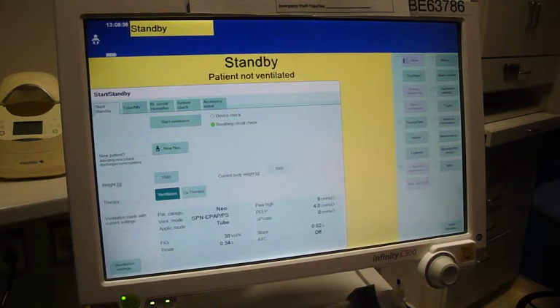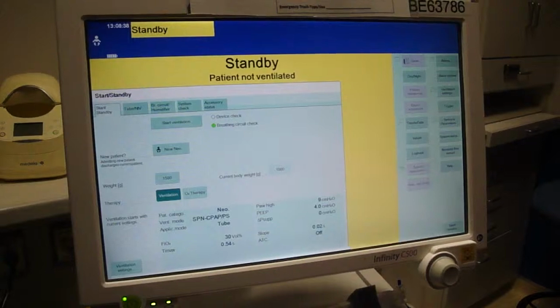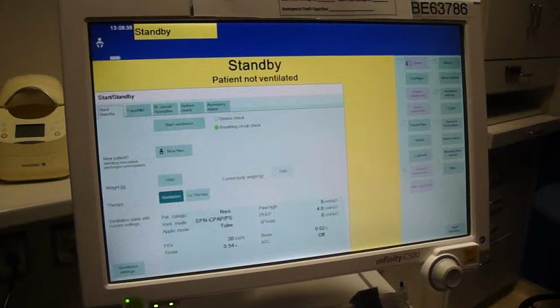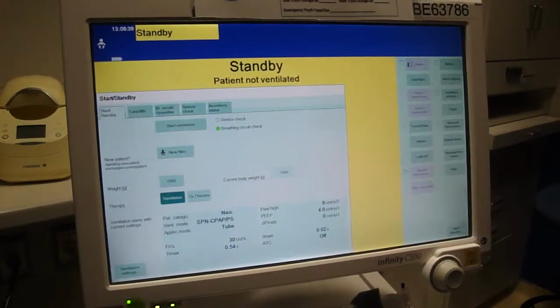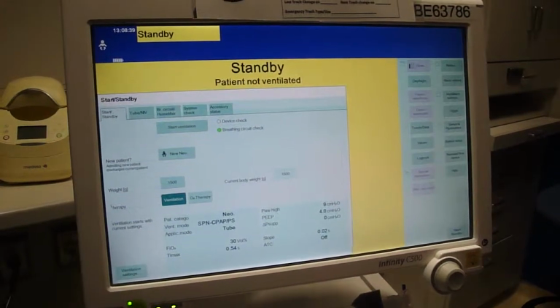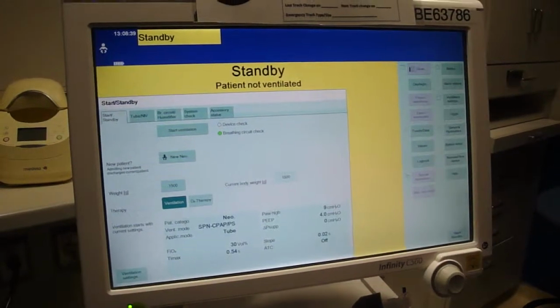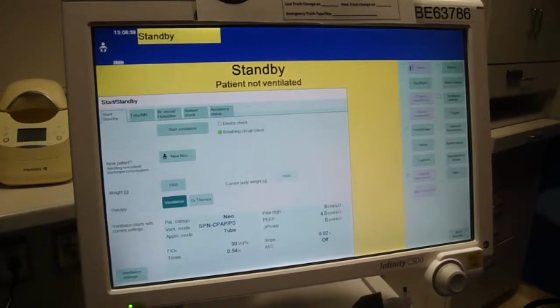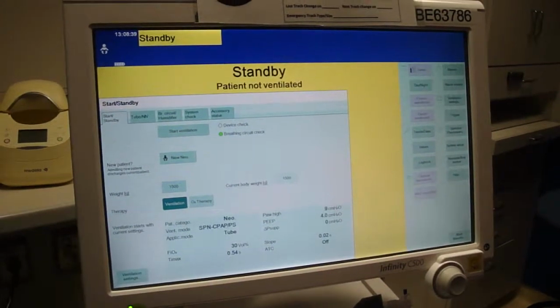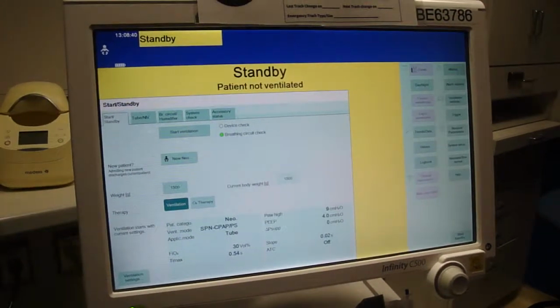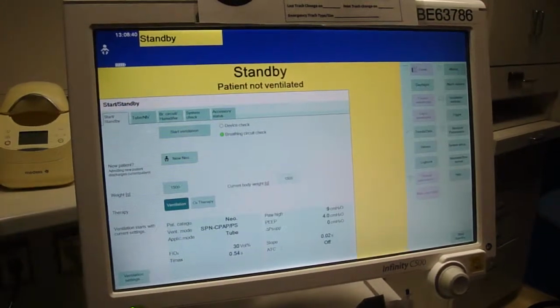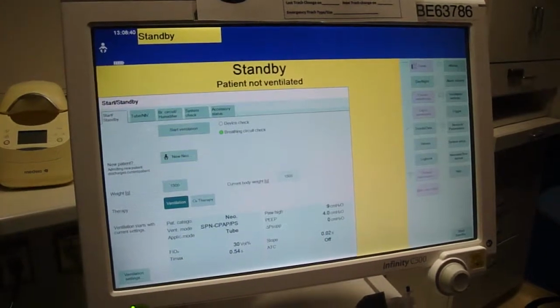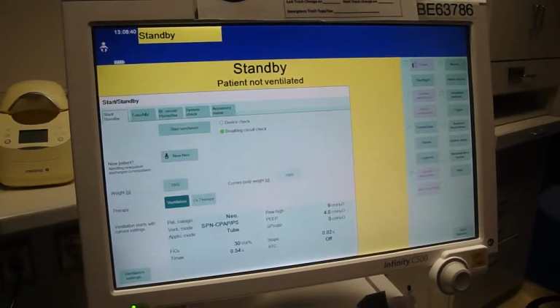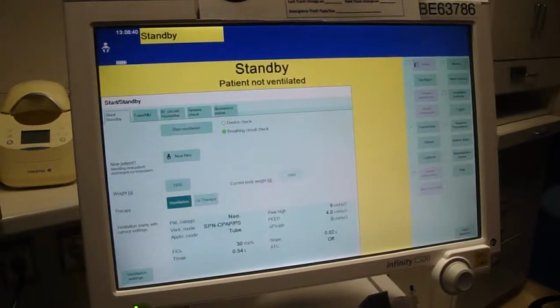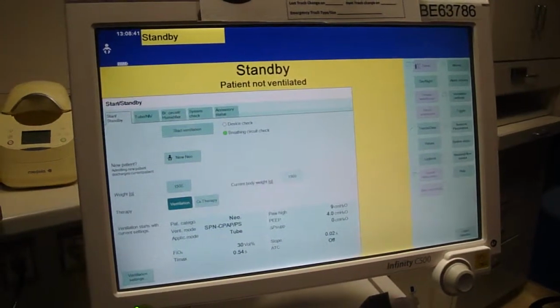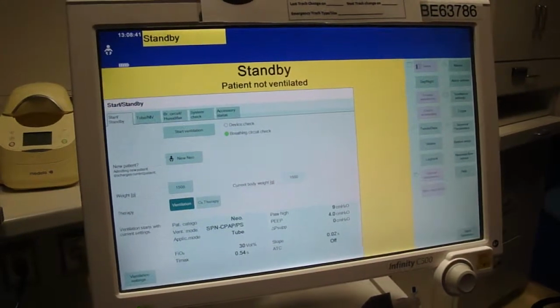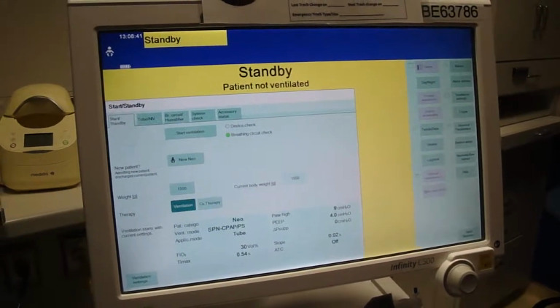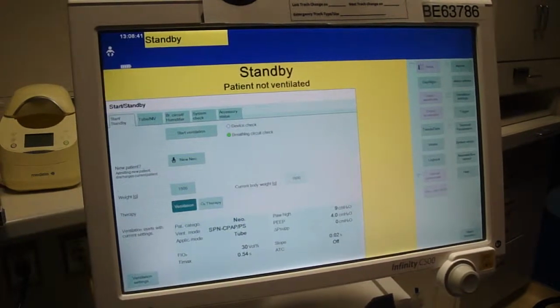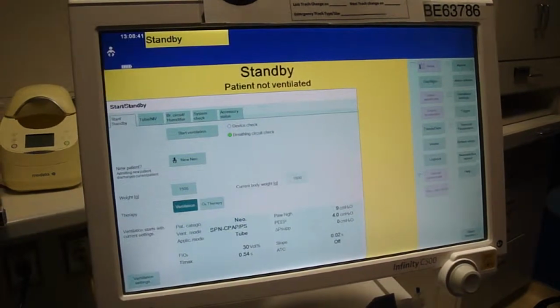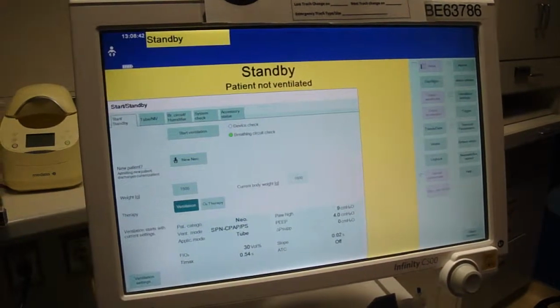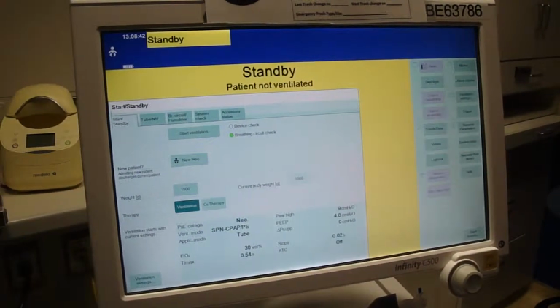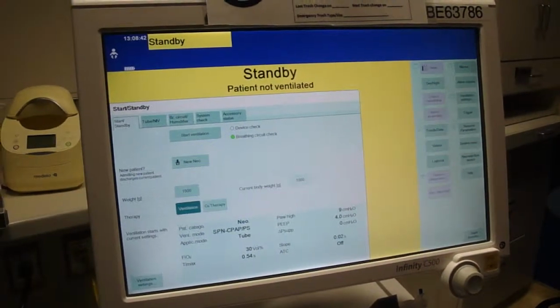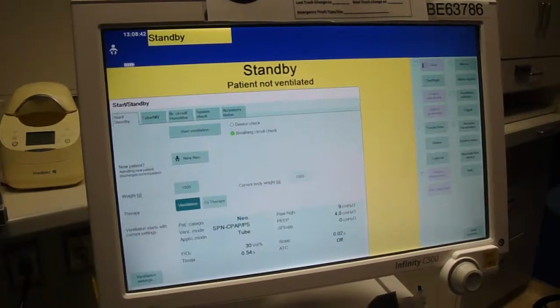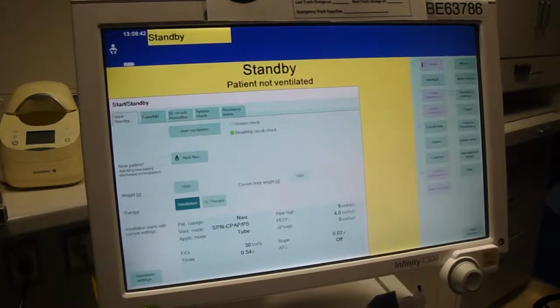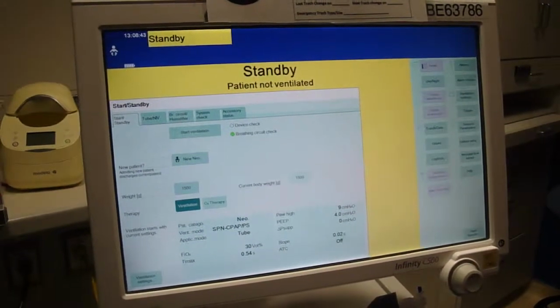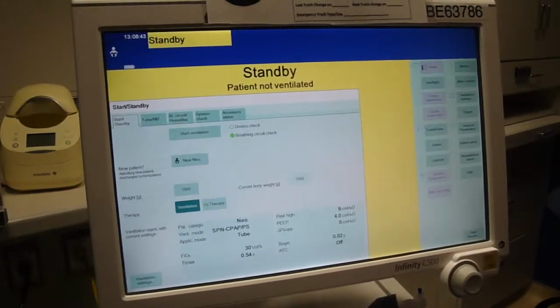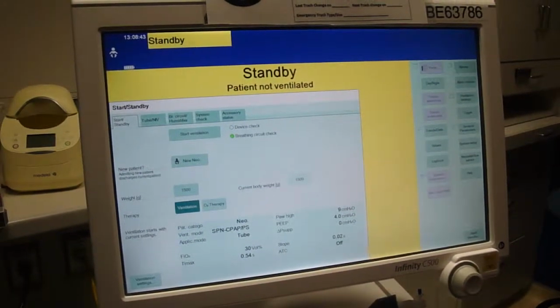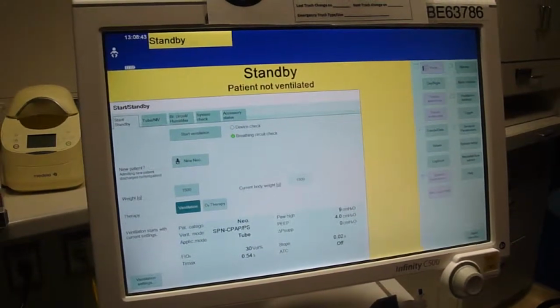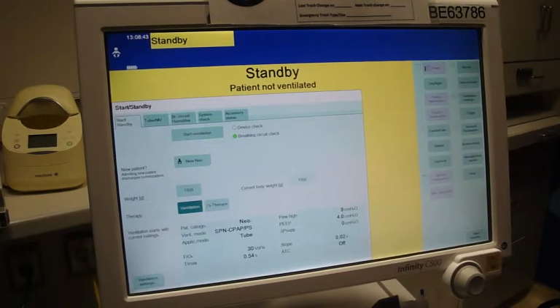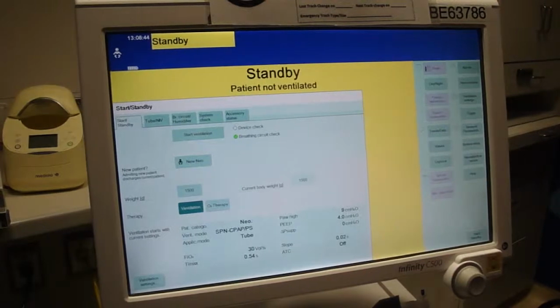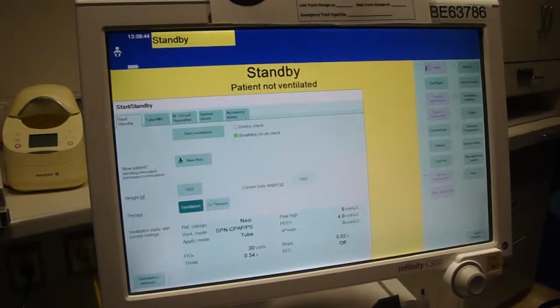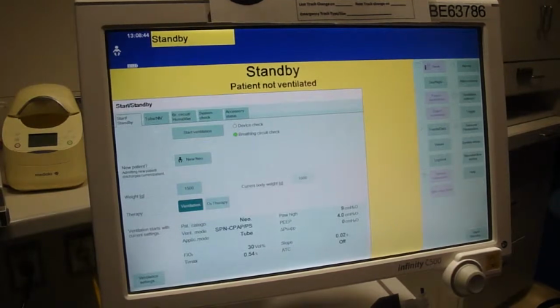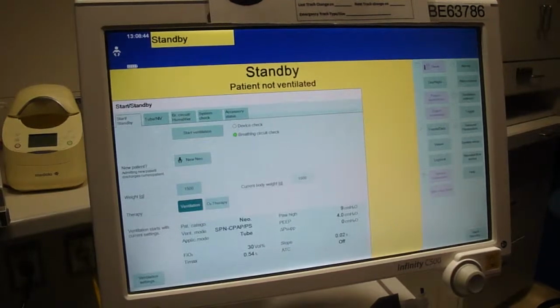This is going to be a video recording of how to set up and calibrate the Flexi-Trunk for non-invasive ventilation.